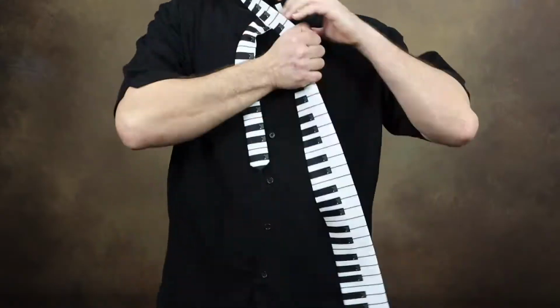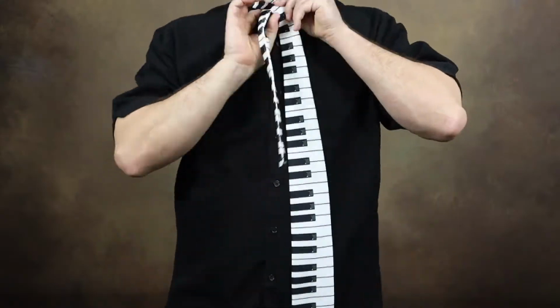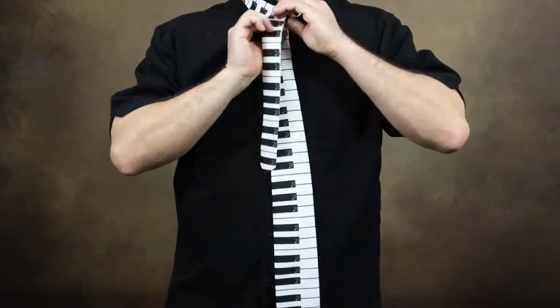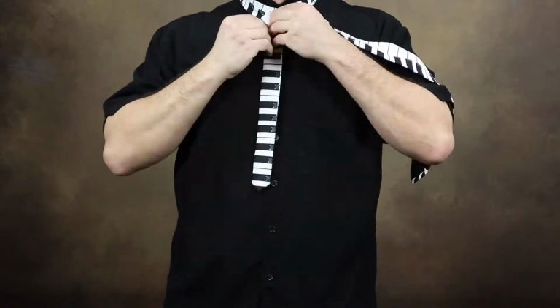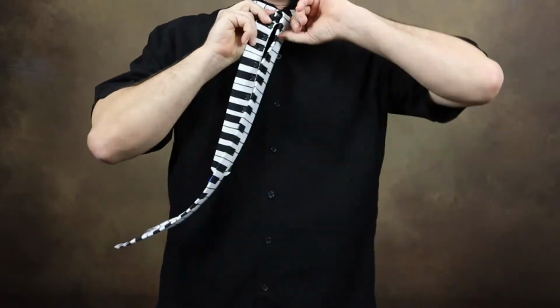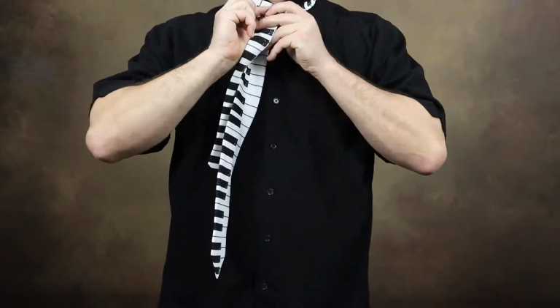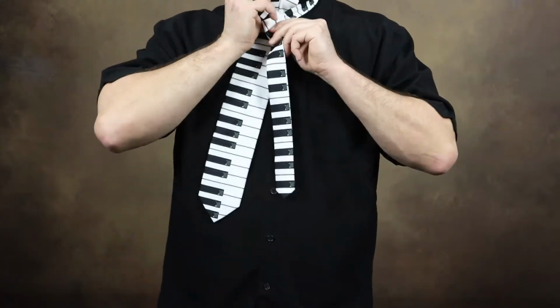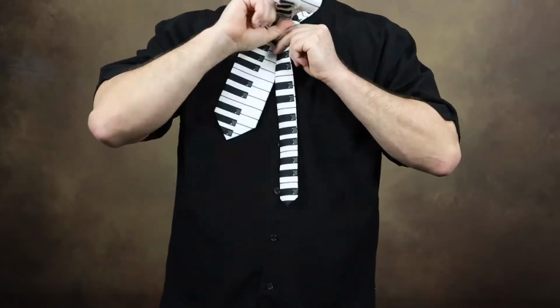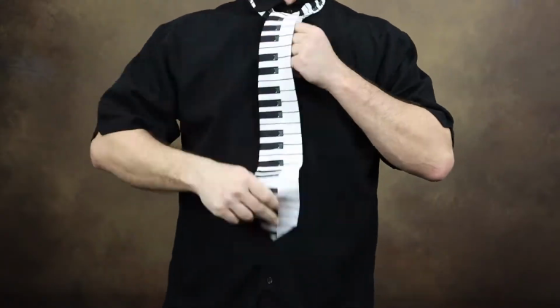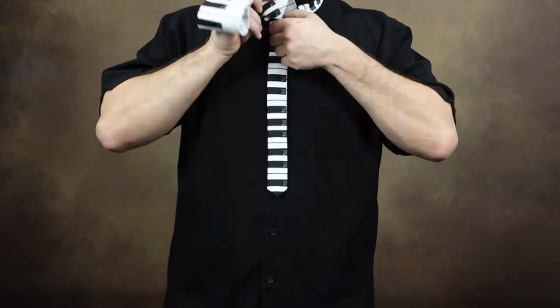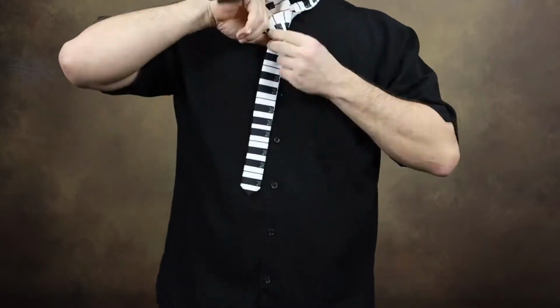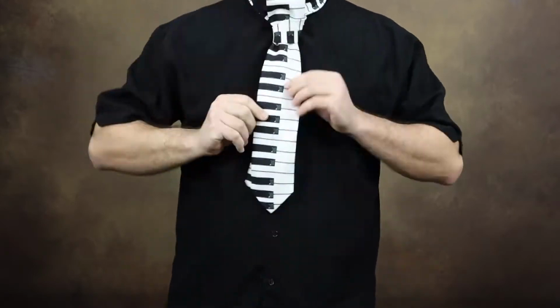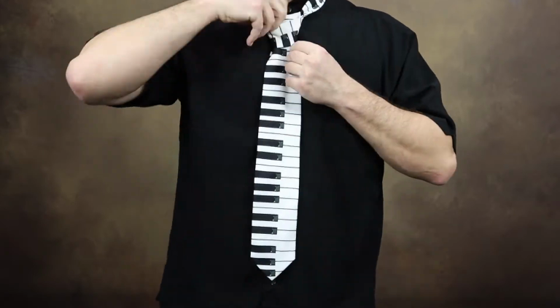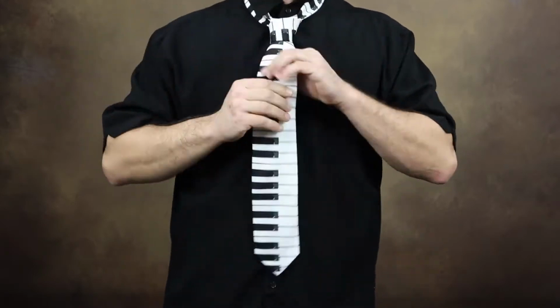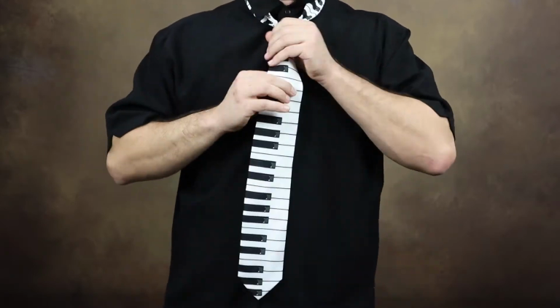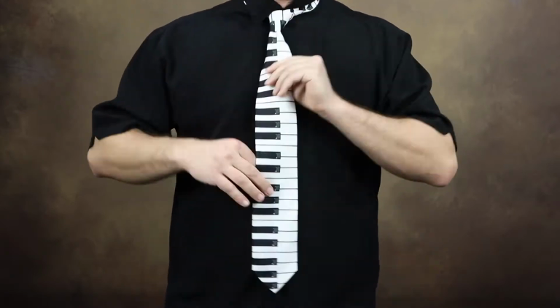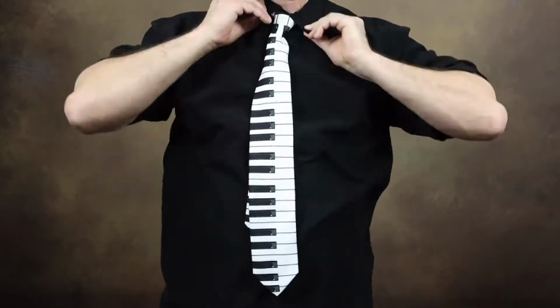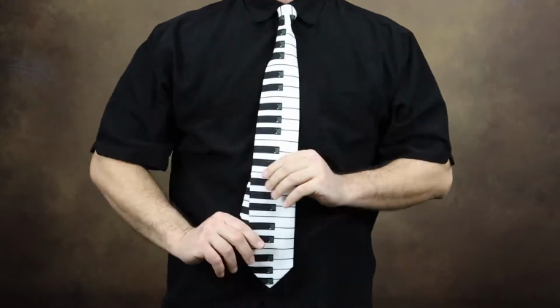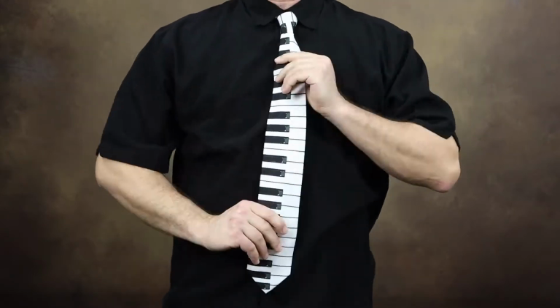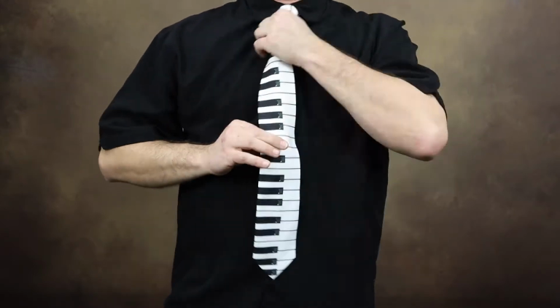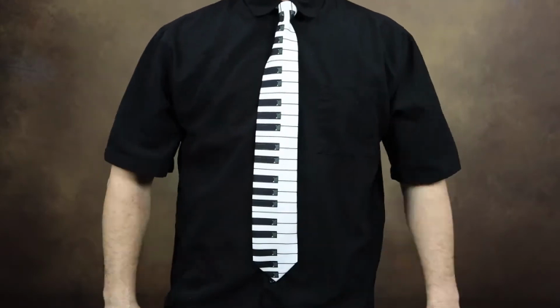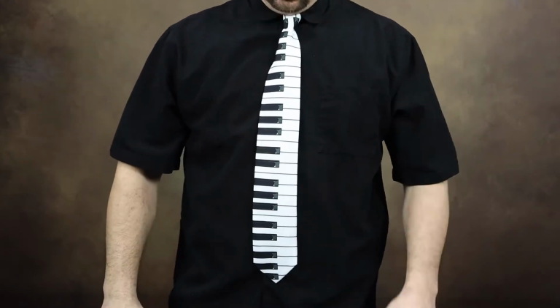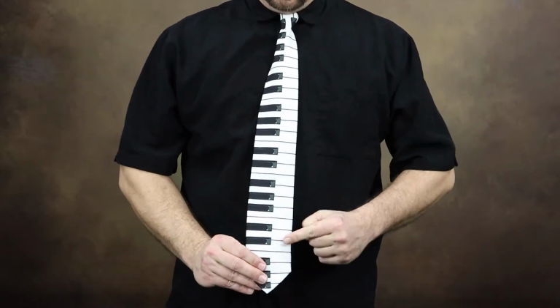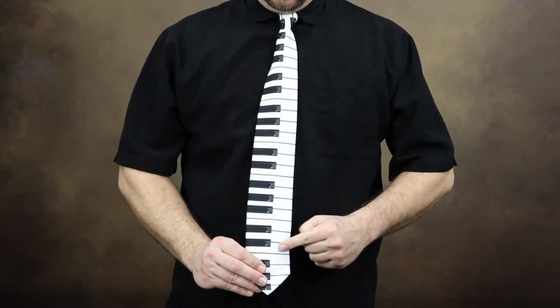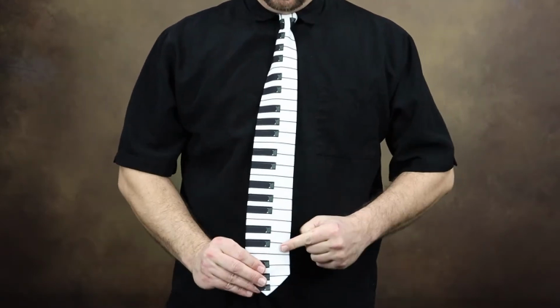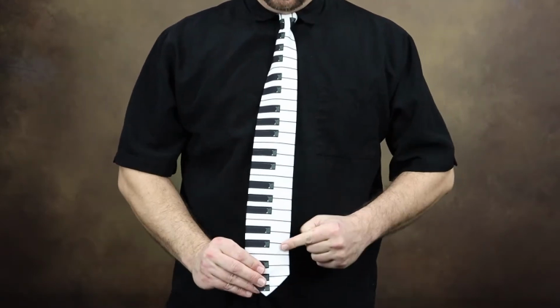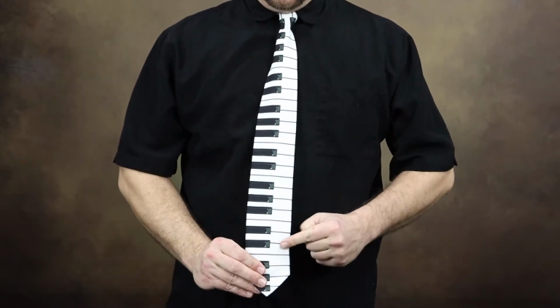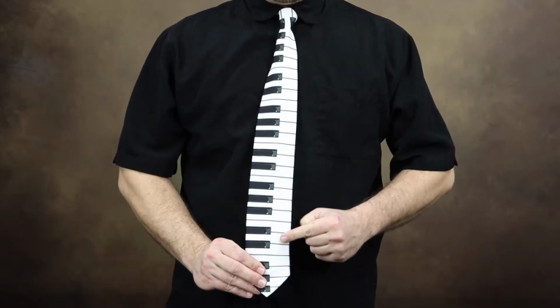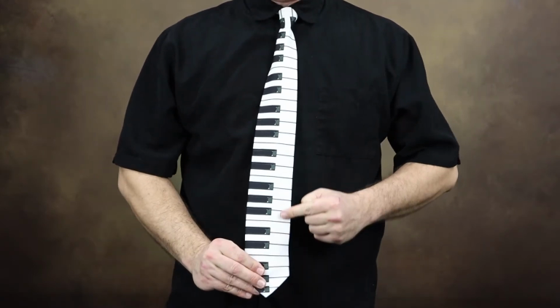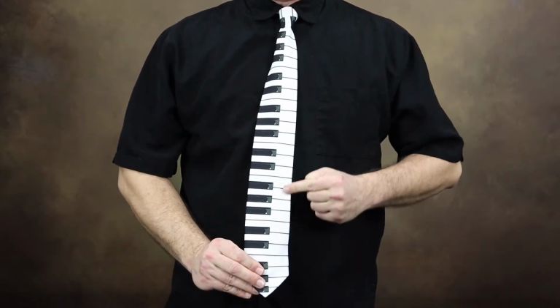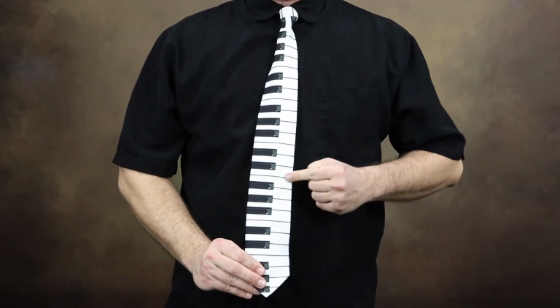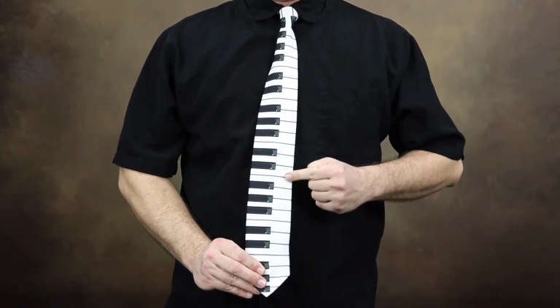First, we'll tie on the necktie. This lets us check for length and help decide which of the keys we want to use.